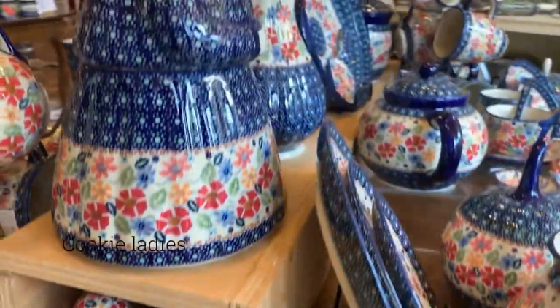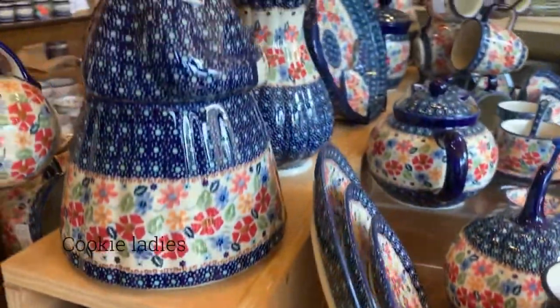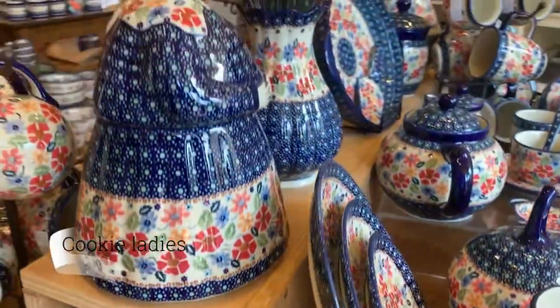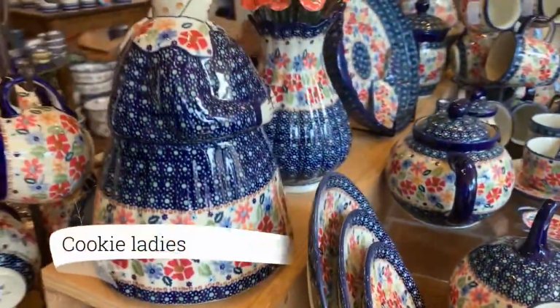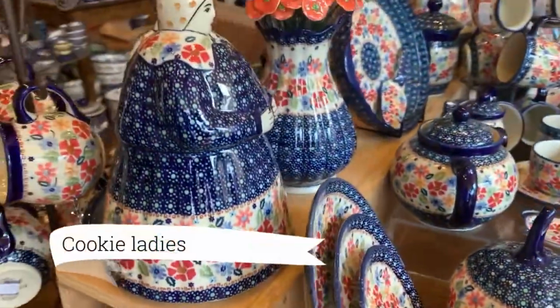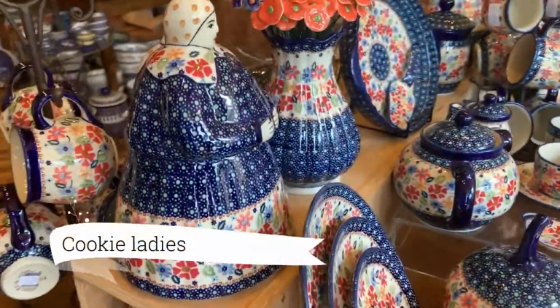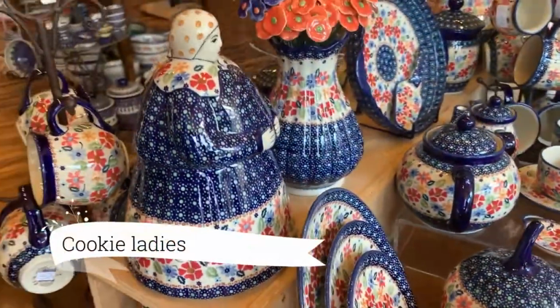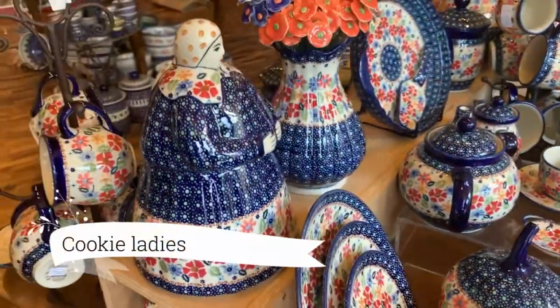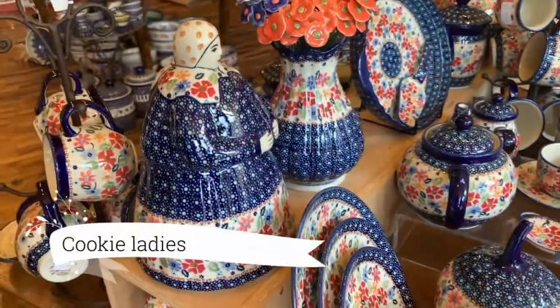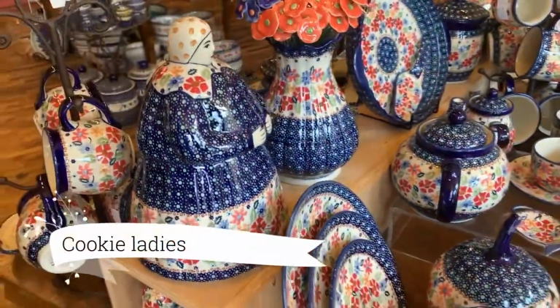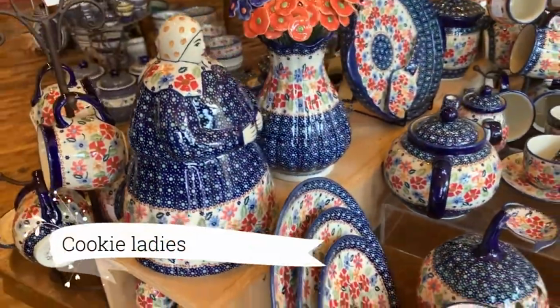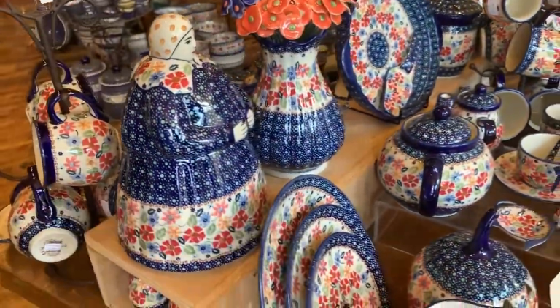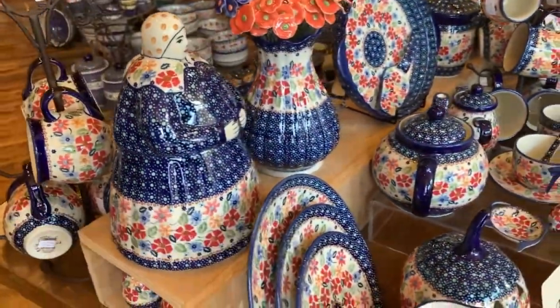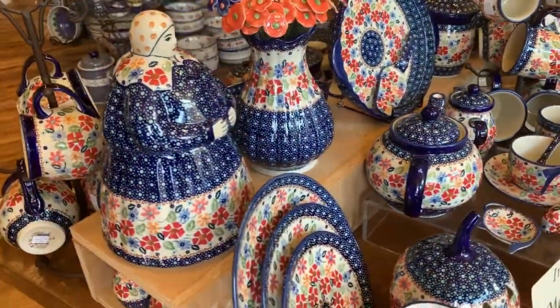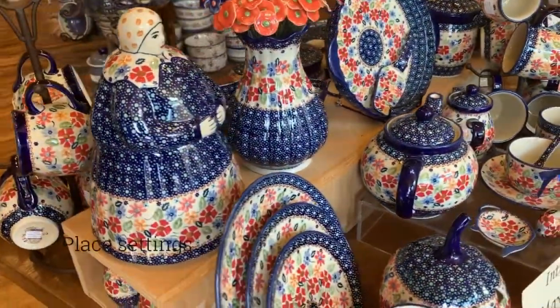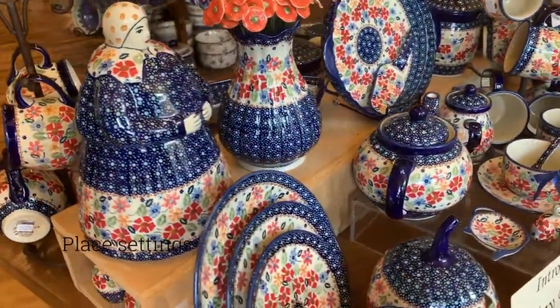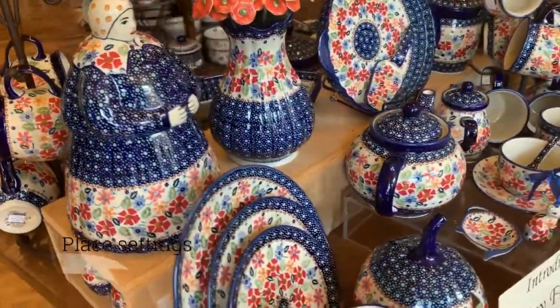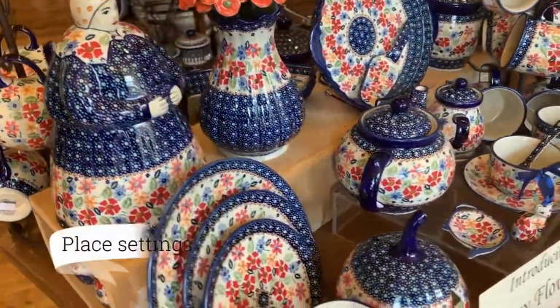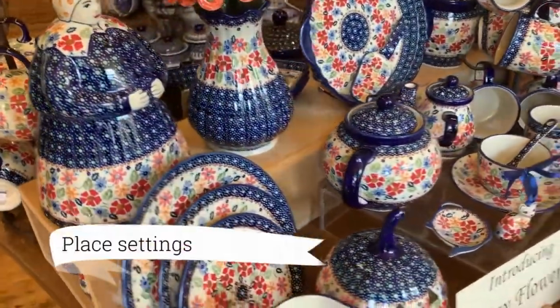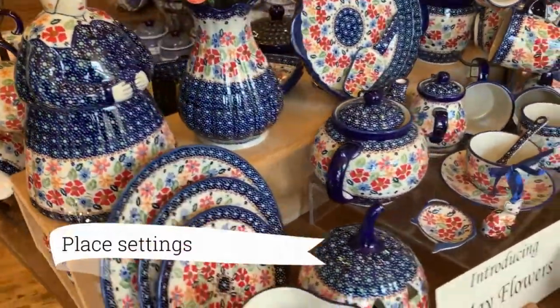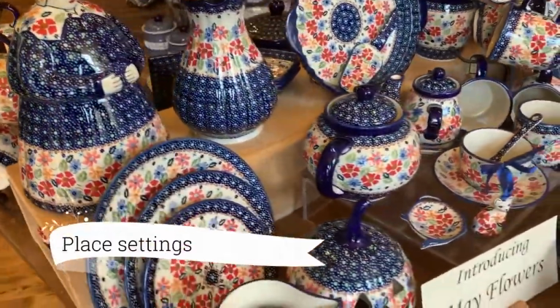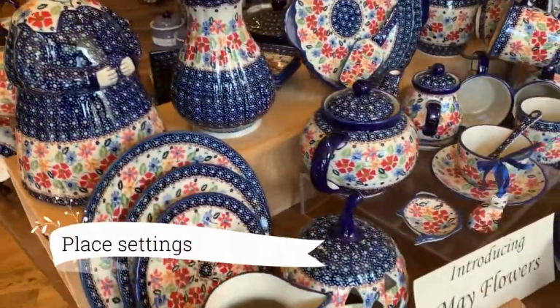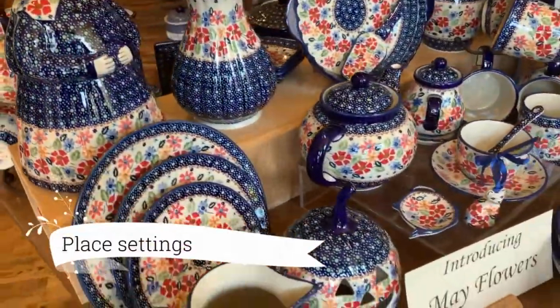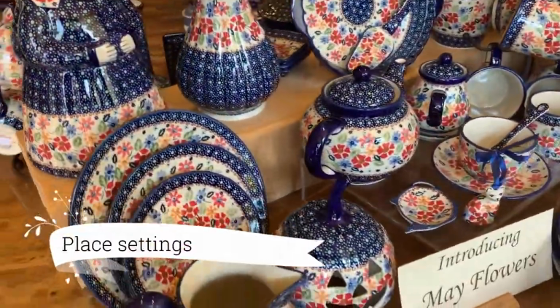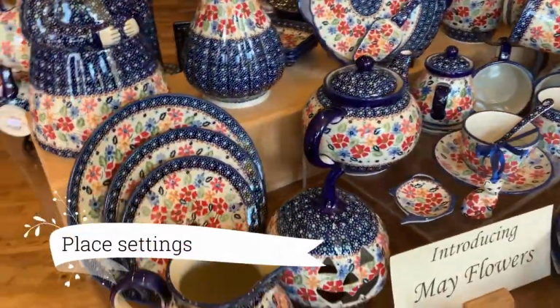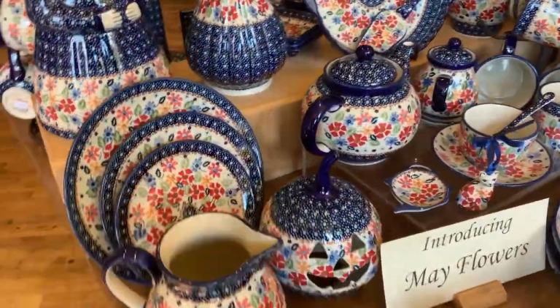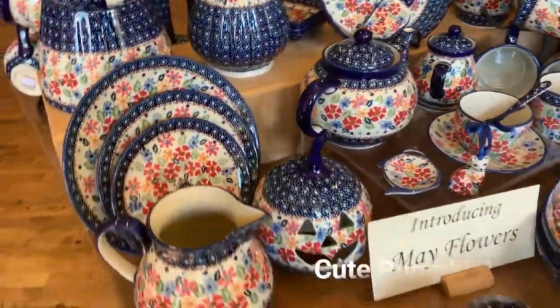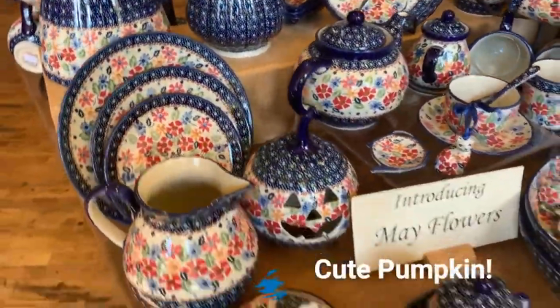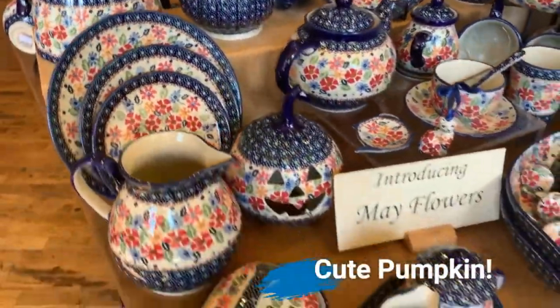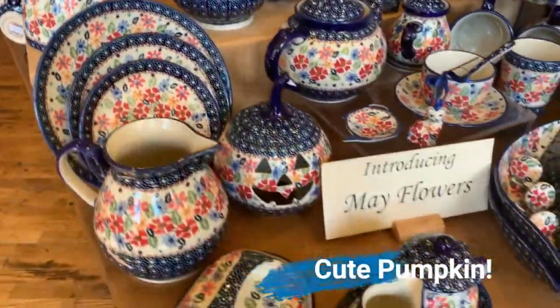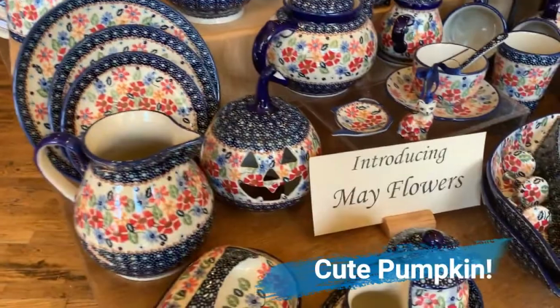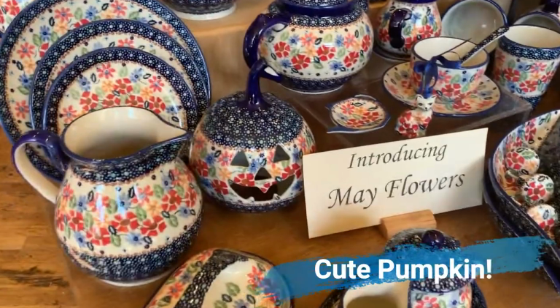Cookie ladies and place settings. And don't forget the cute pumpkin!